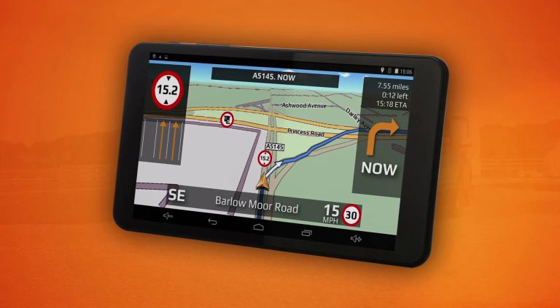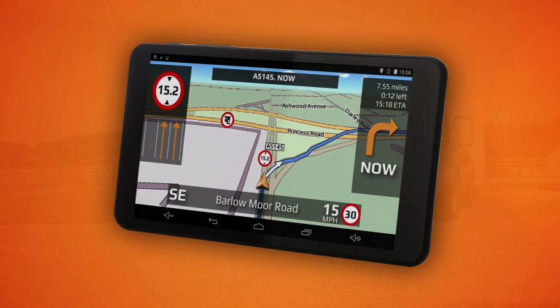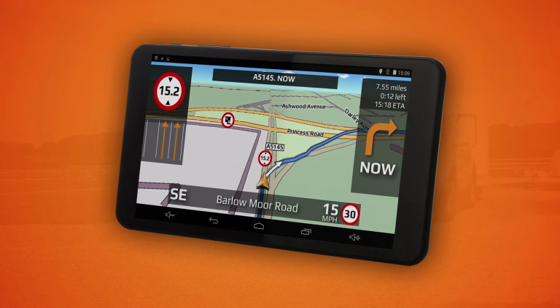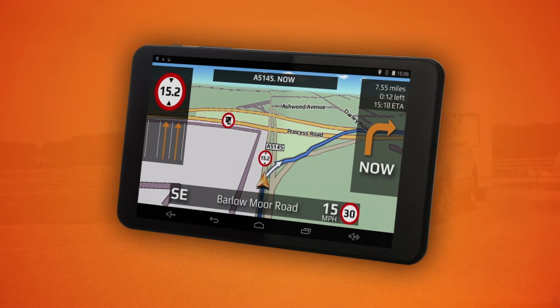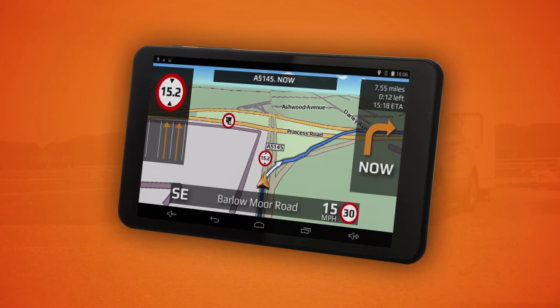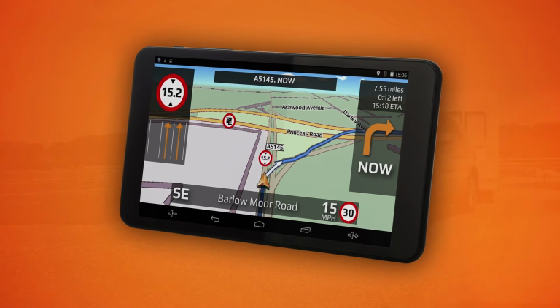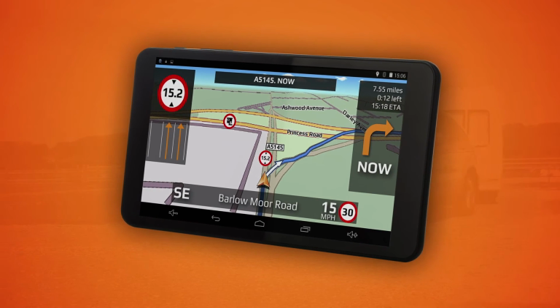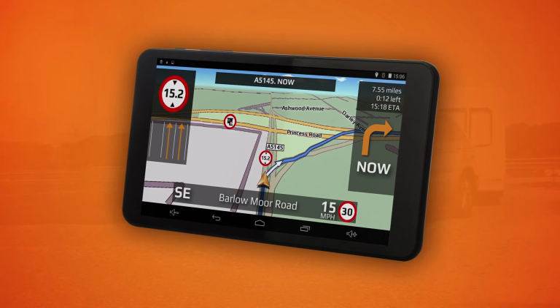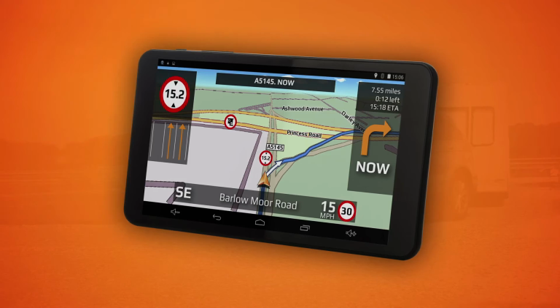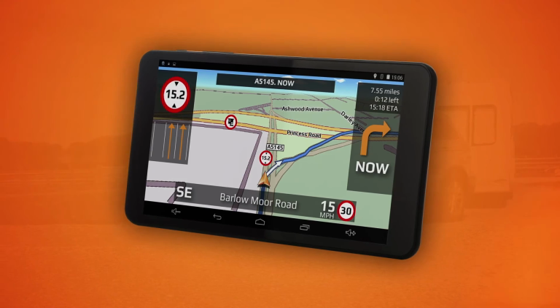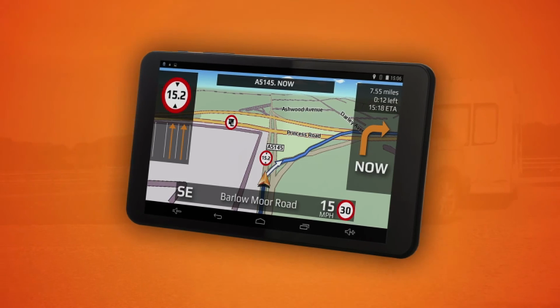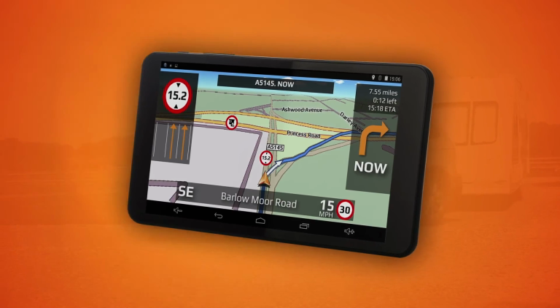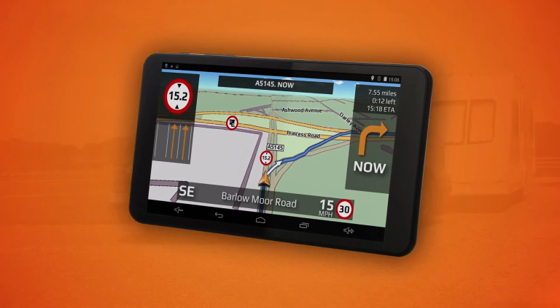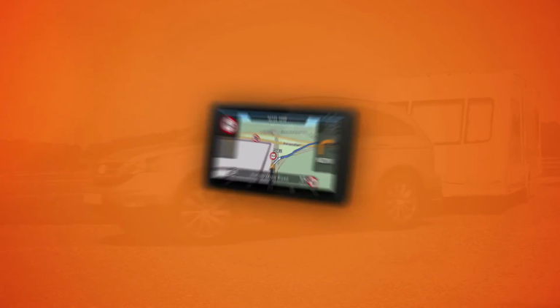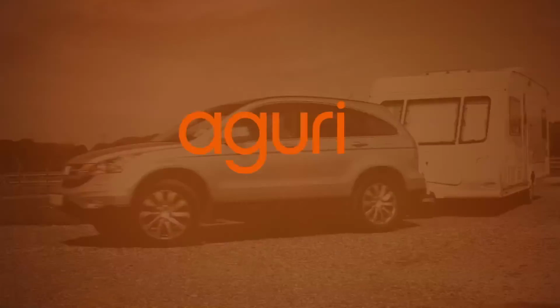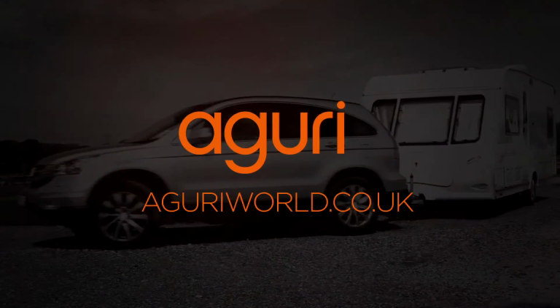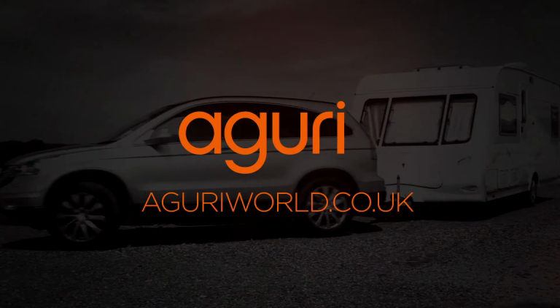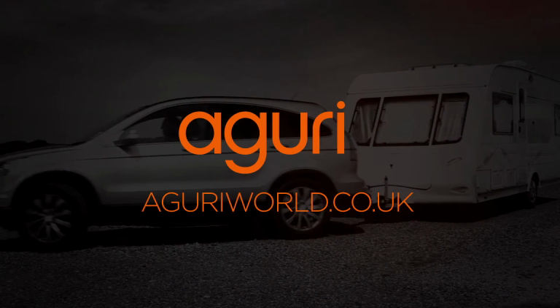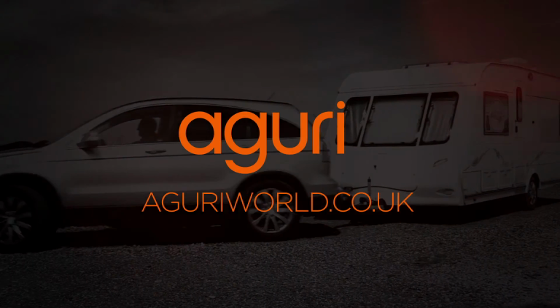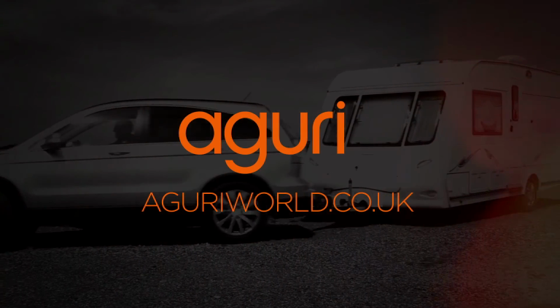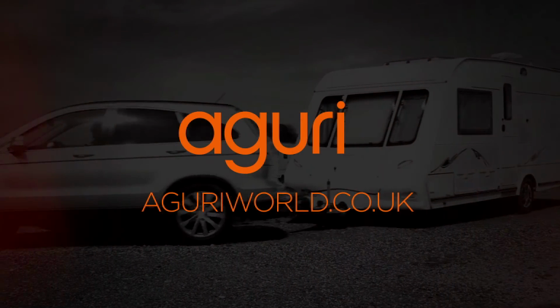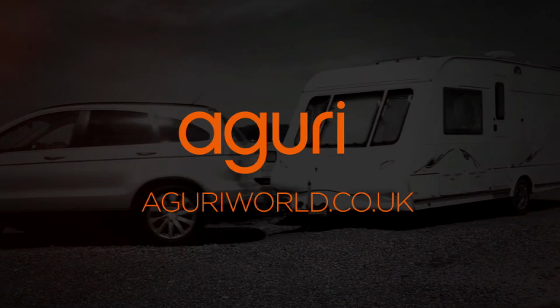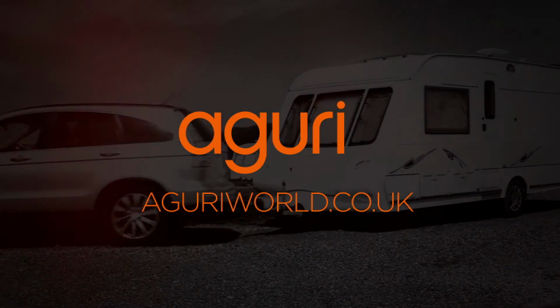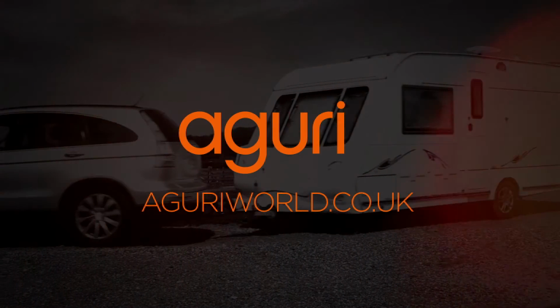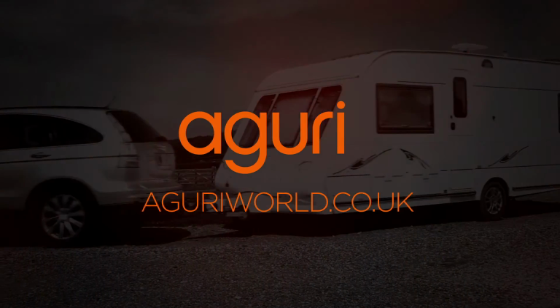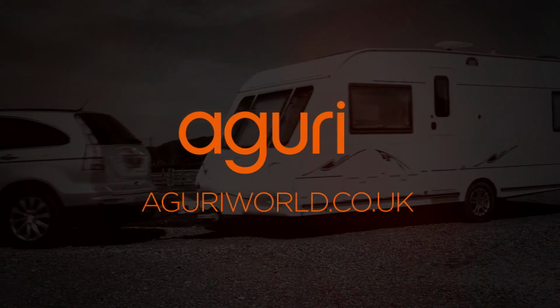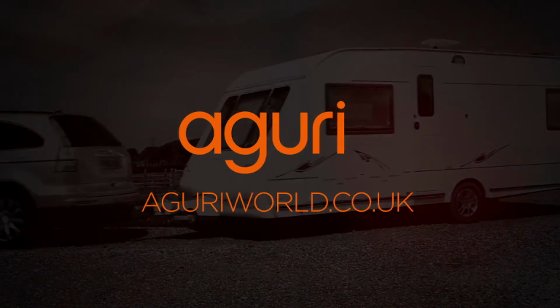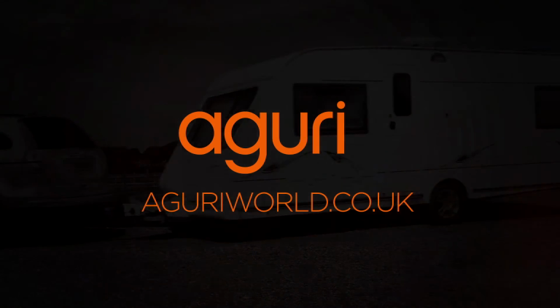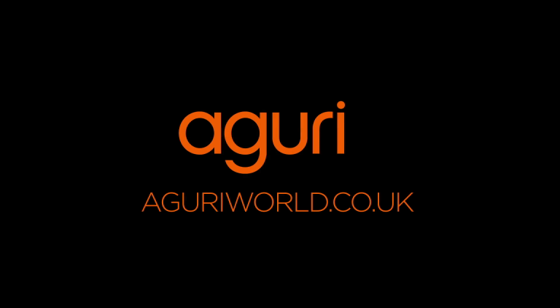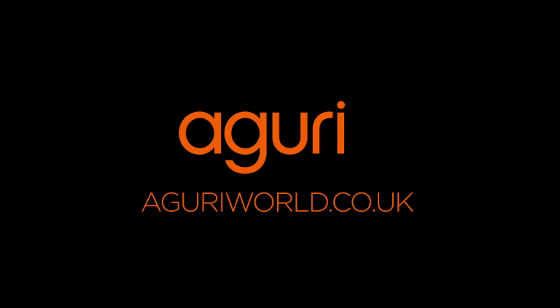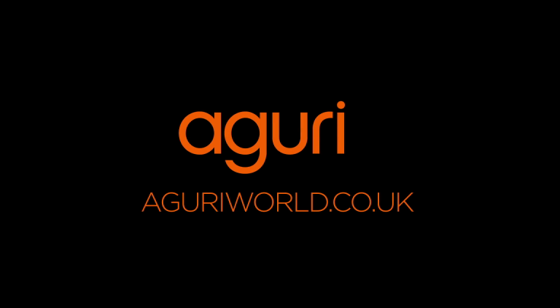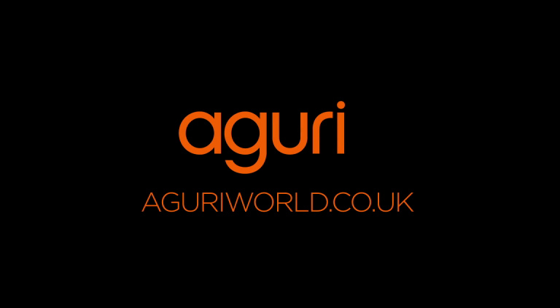Aguri Motorhome & Caravan RV700DVR, your passport to a trouble-free journey.